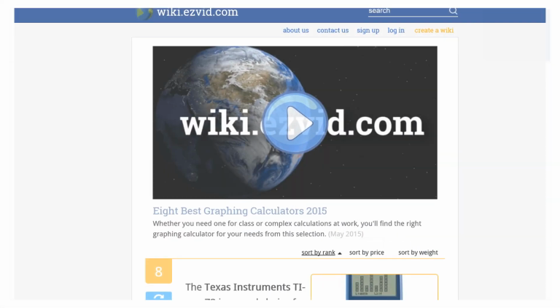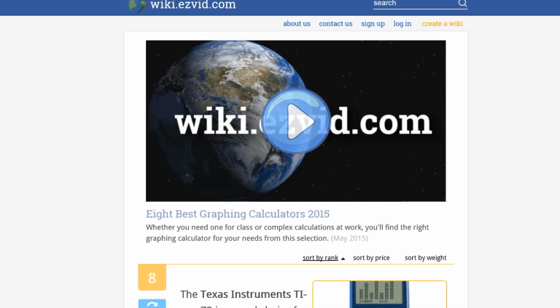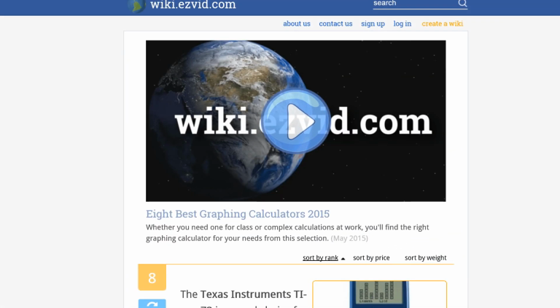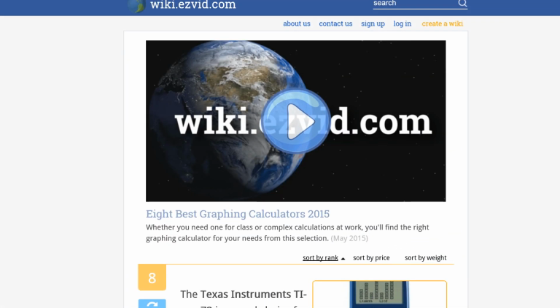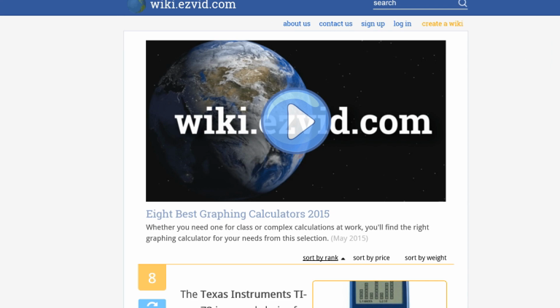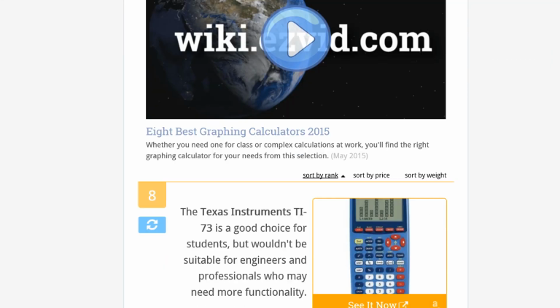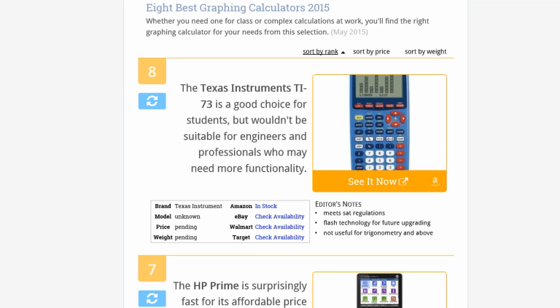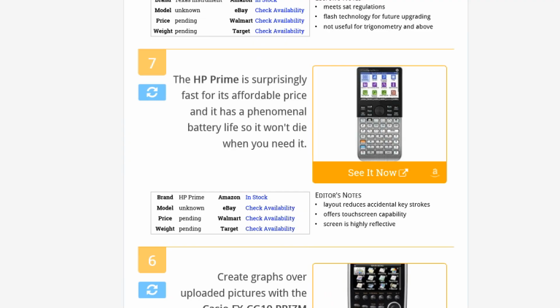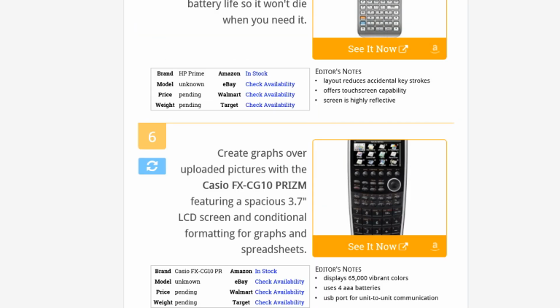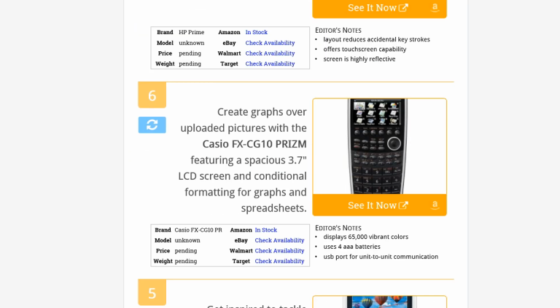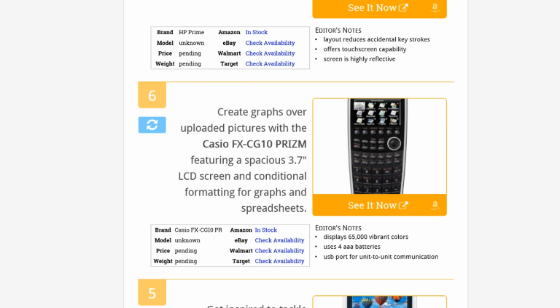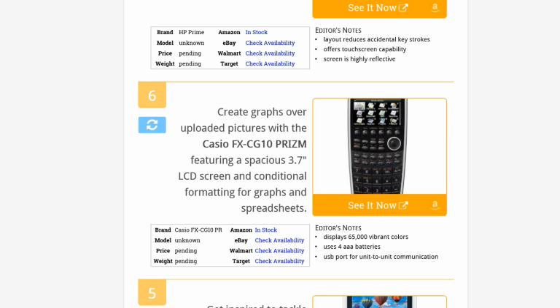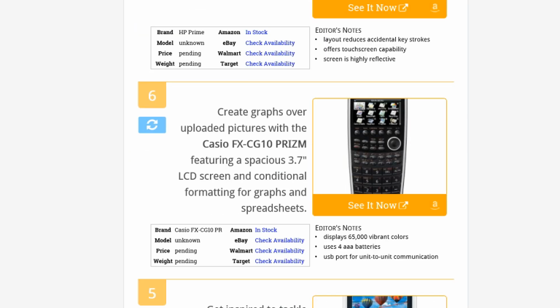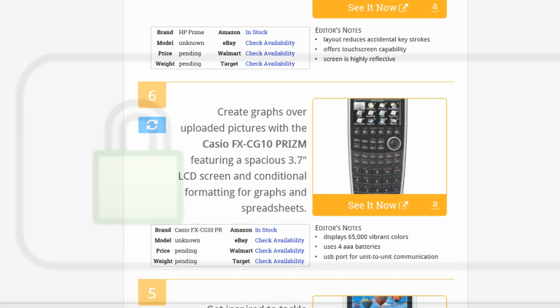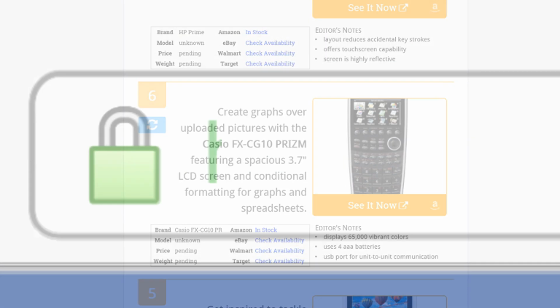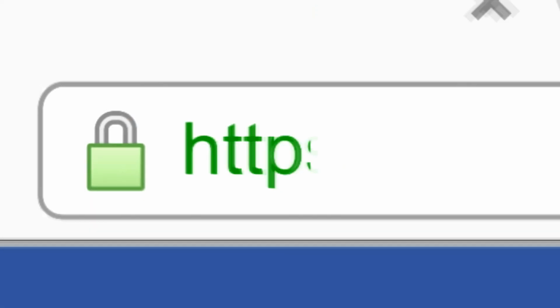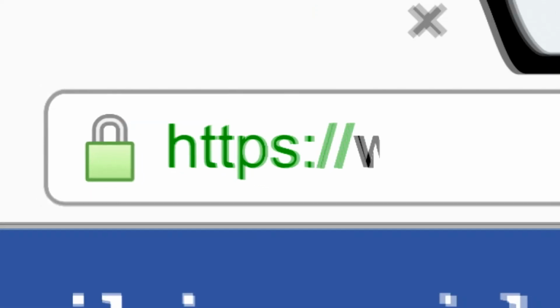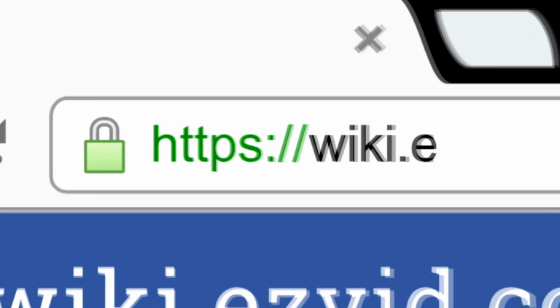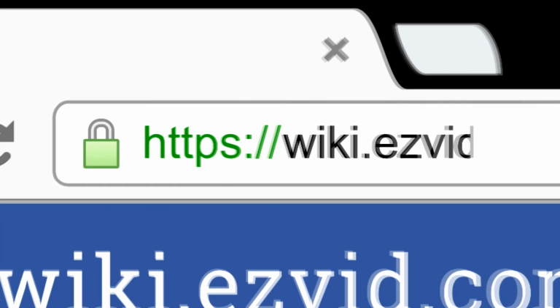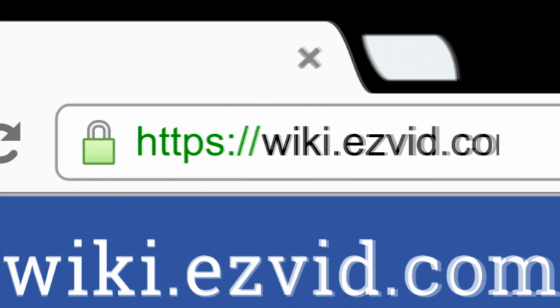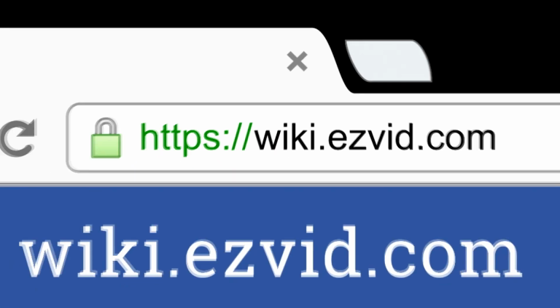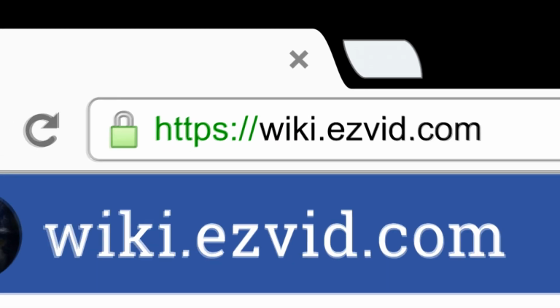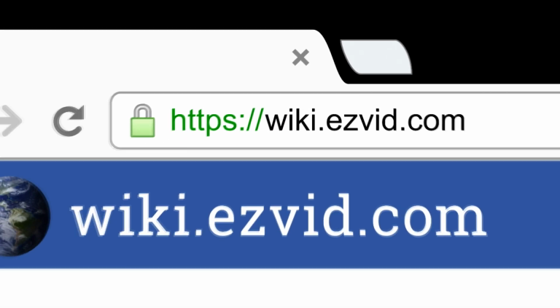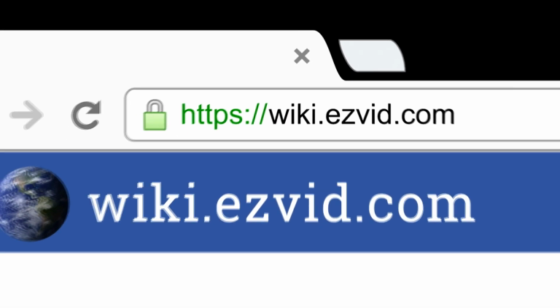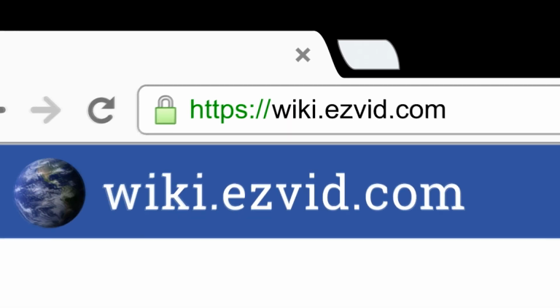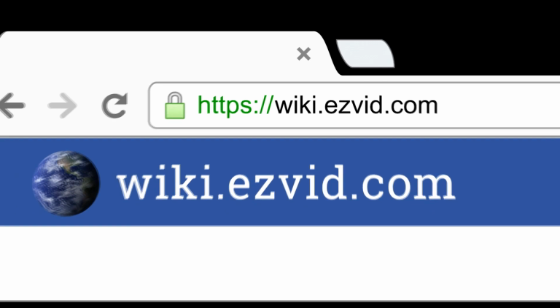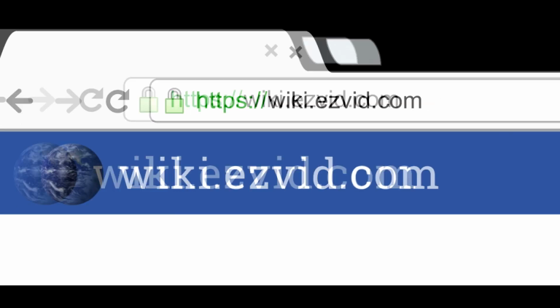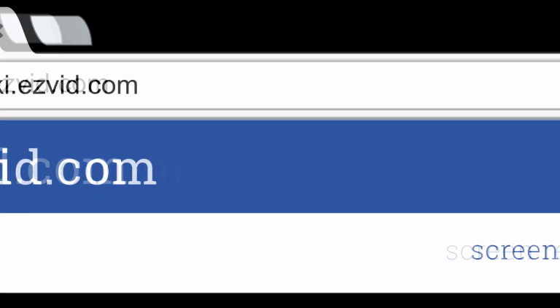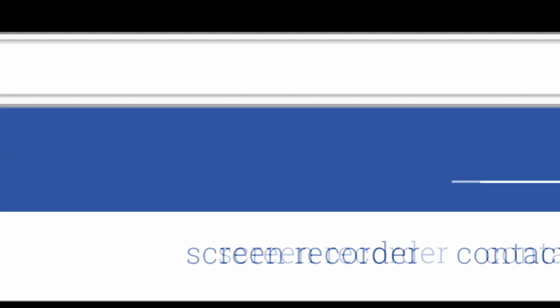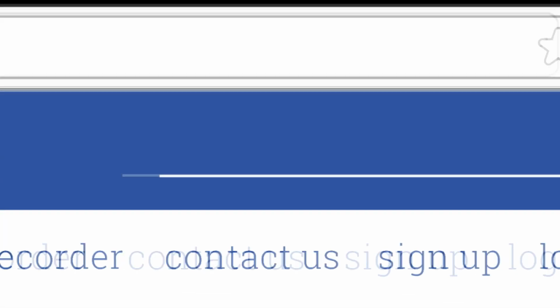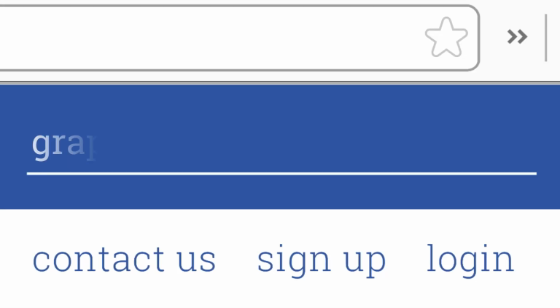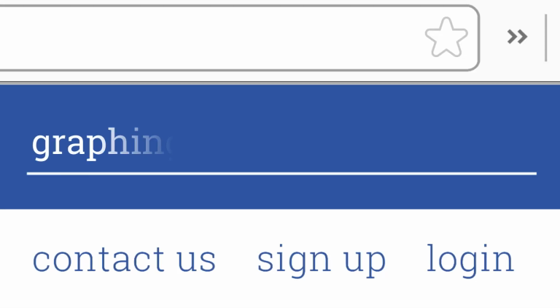To see all this stuff, go to wiki.easyvid.com and search for graphing calculators, or click beneath this video.